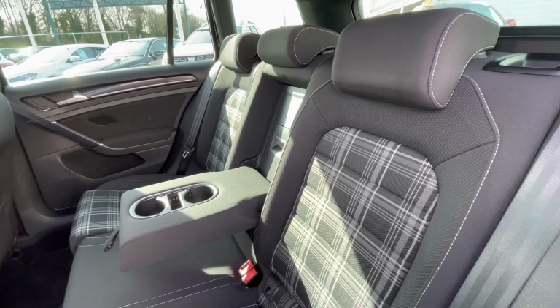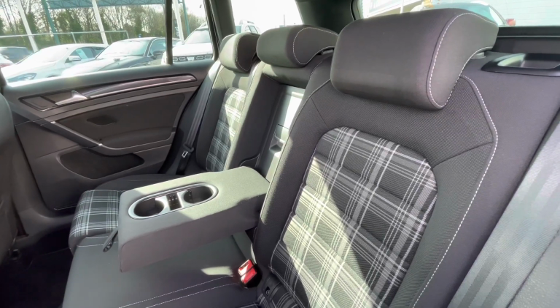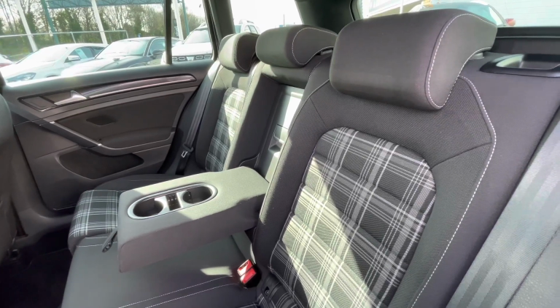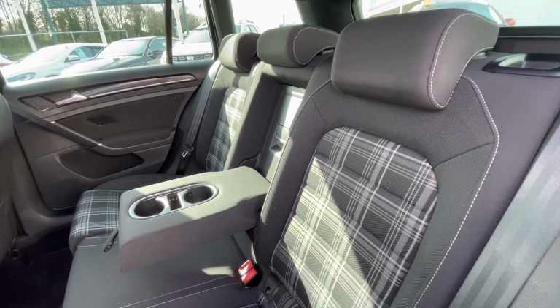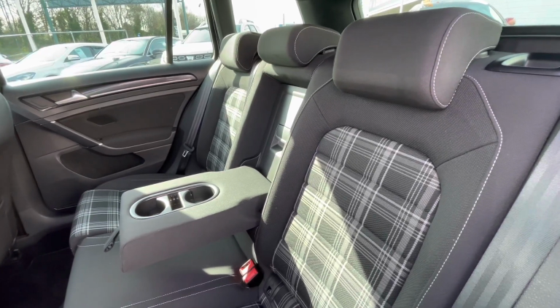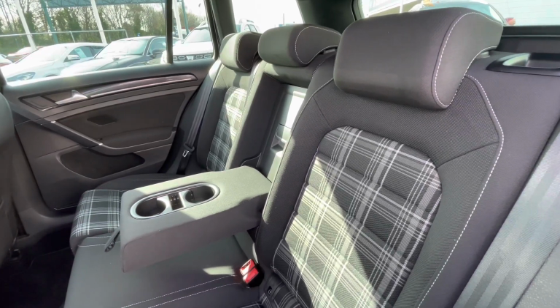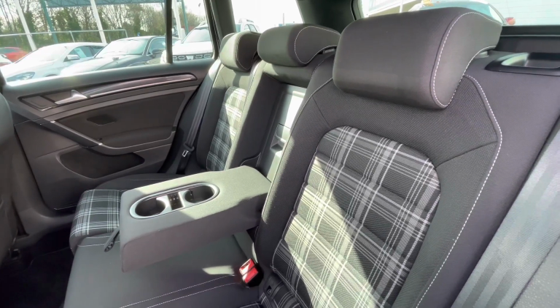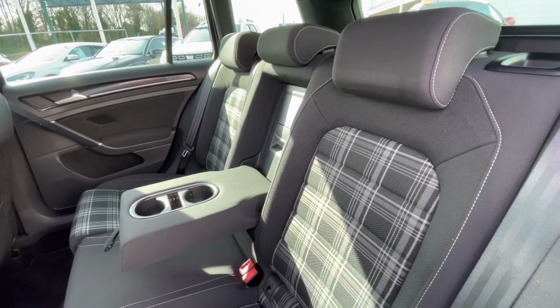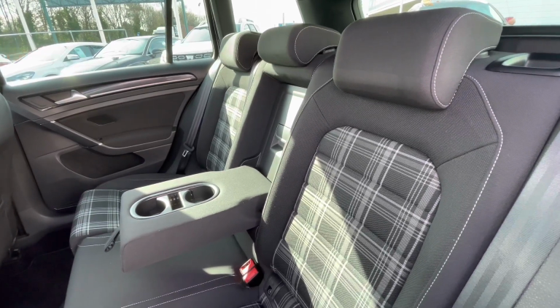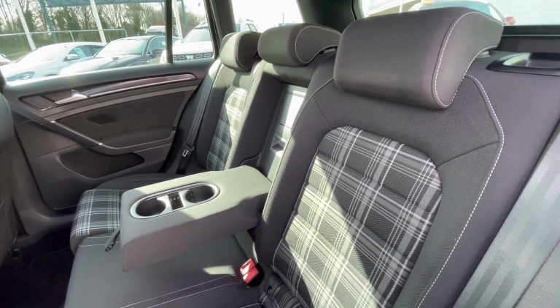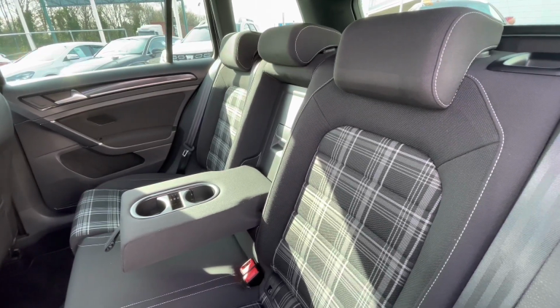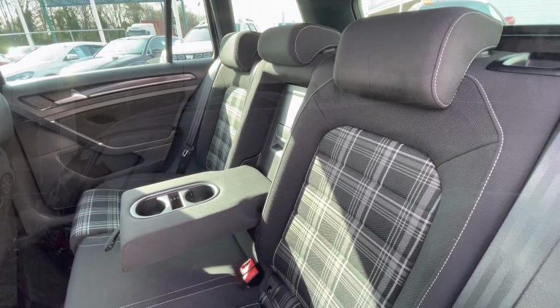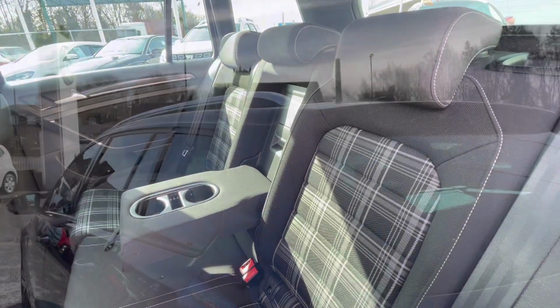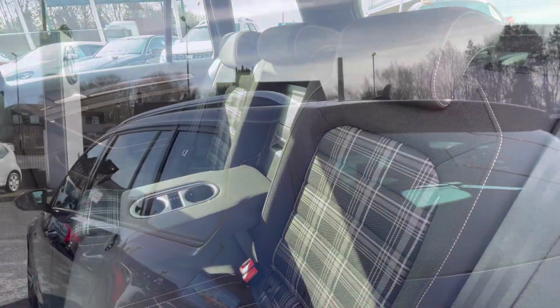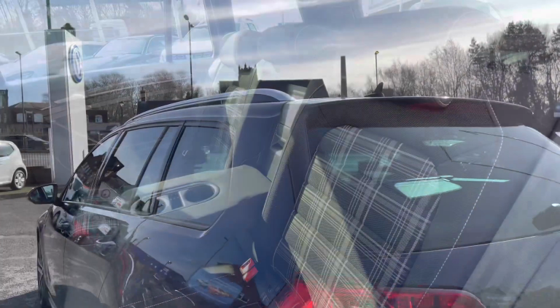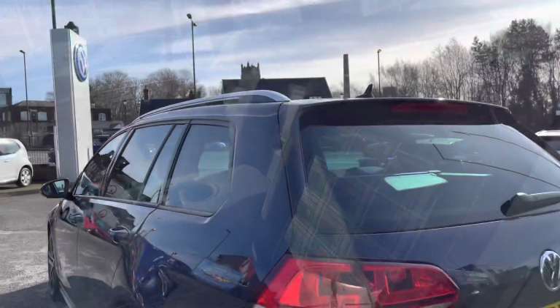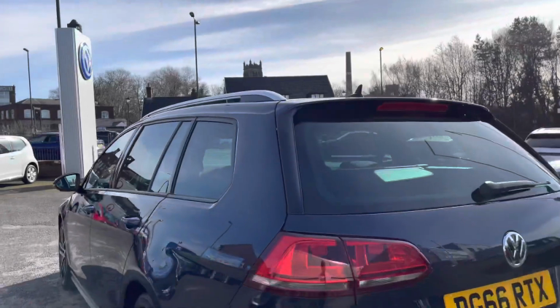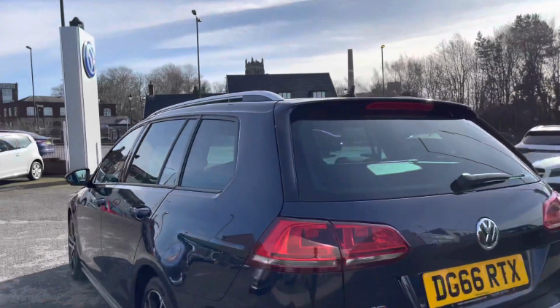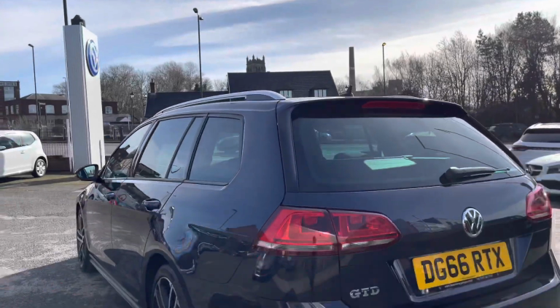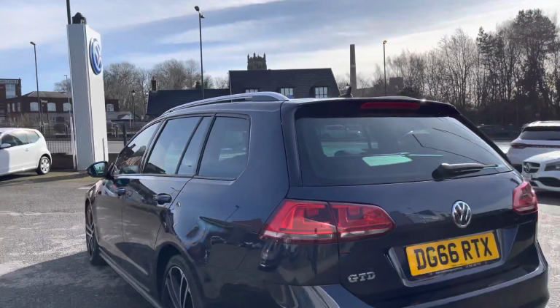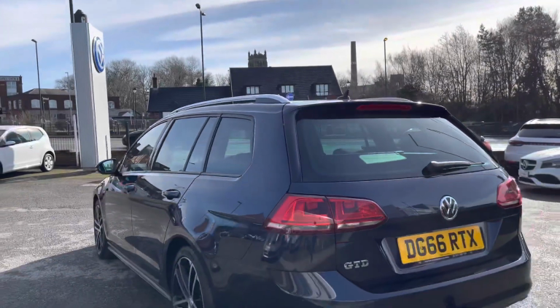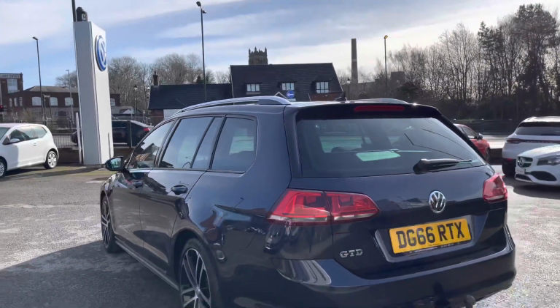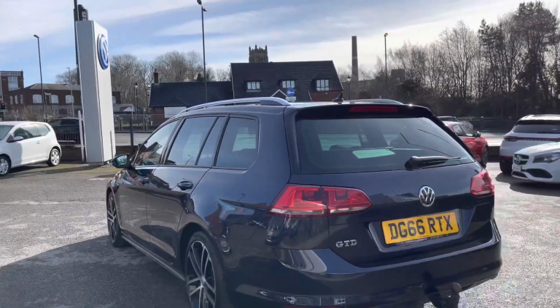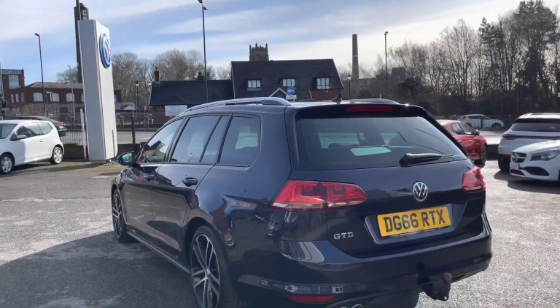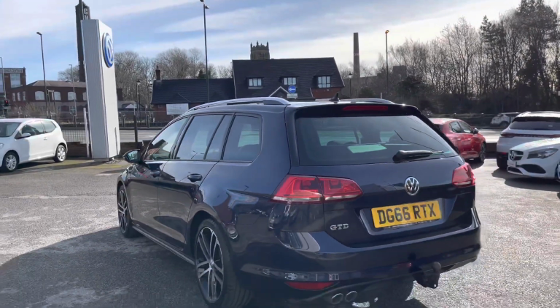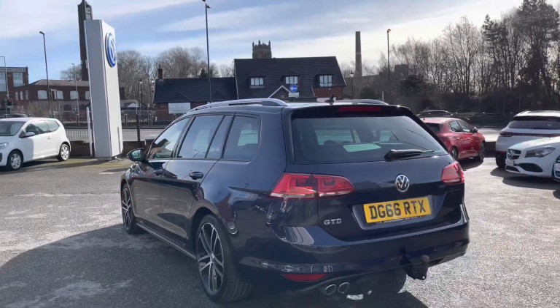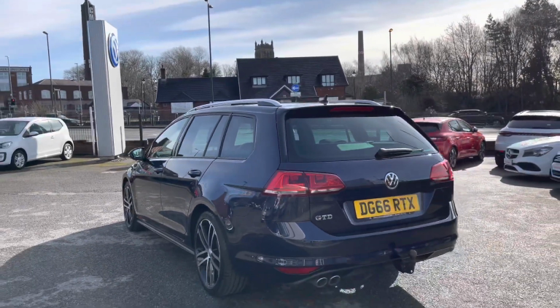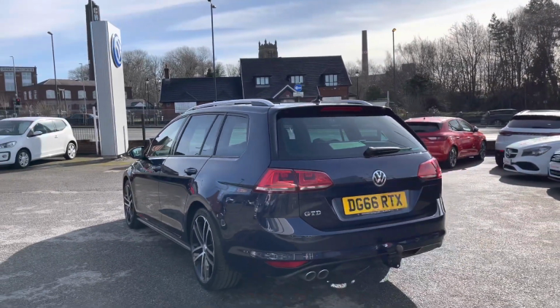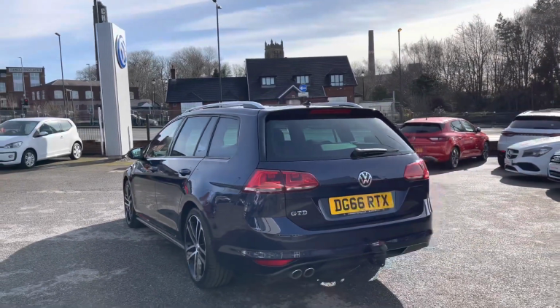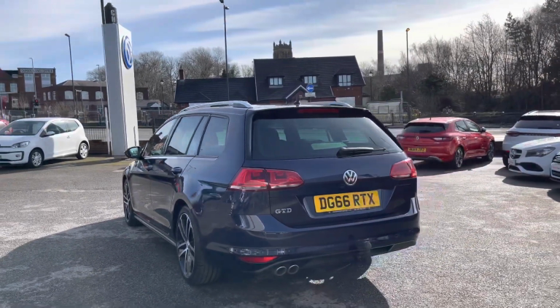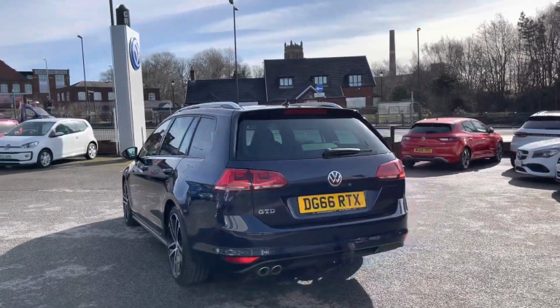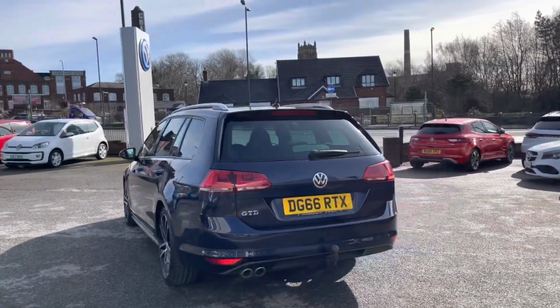There's a substantial amount of legroom in there for rear passenger comfort, with an armrest featuring cup holders, making it a bit more convenient for the rear passengers.